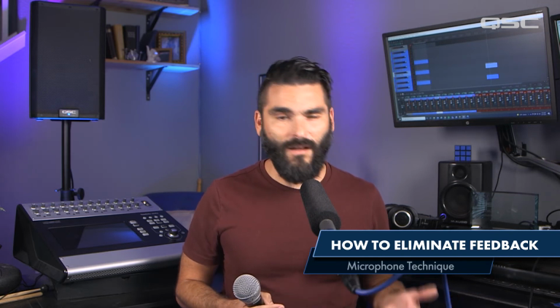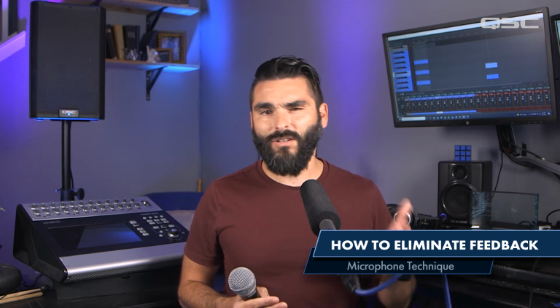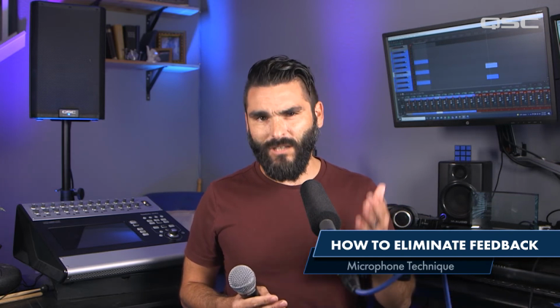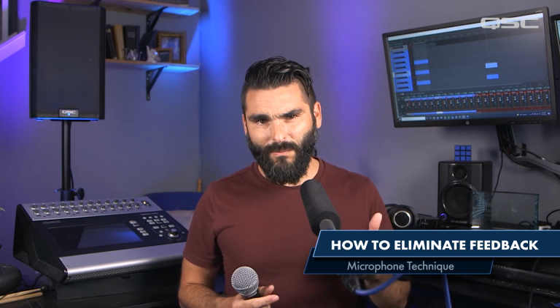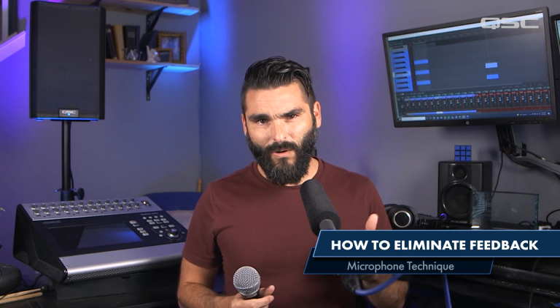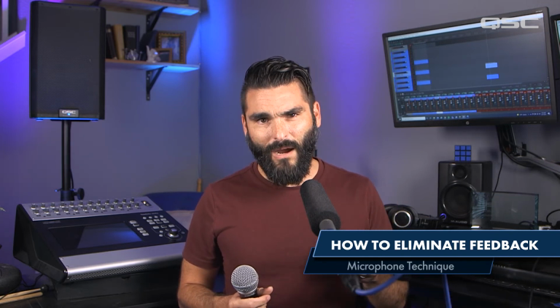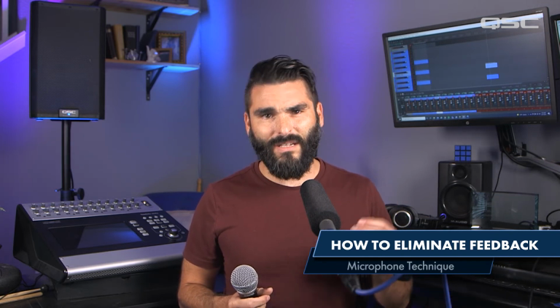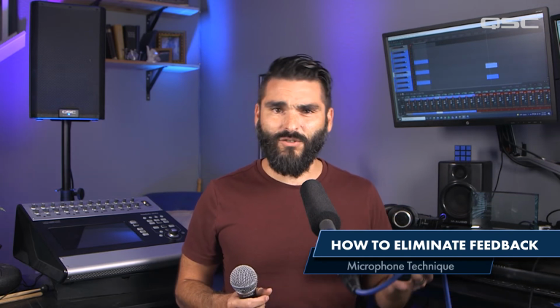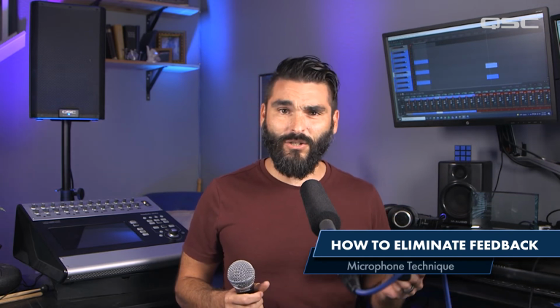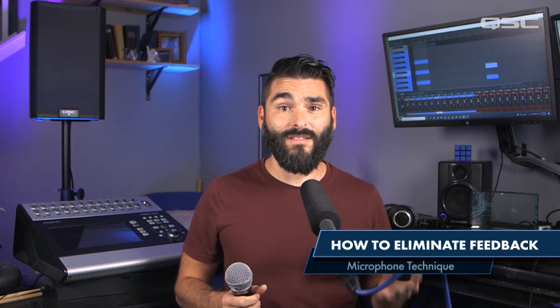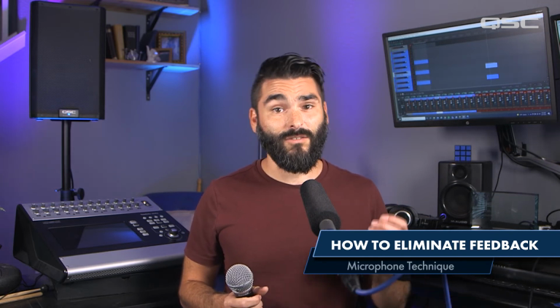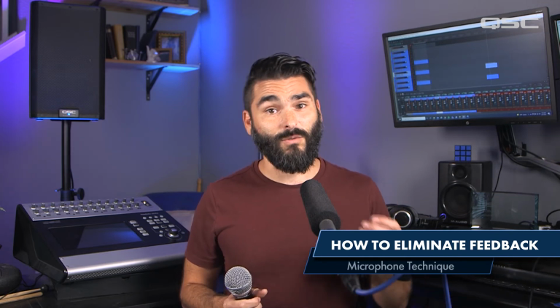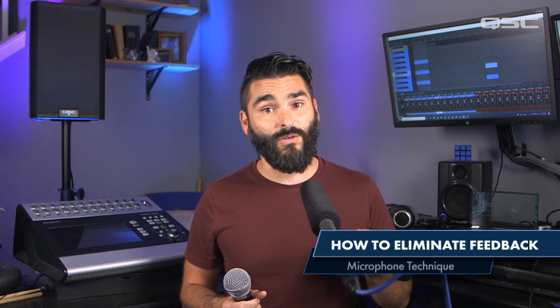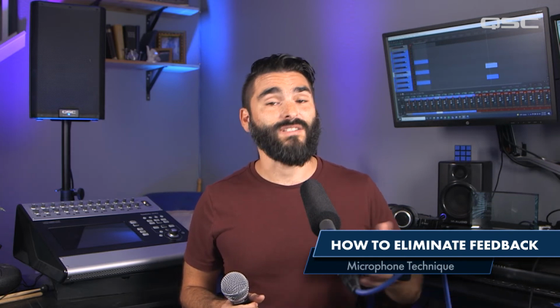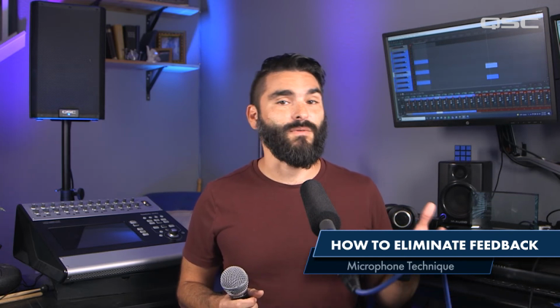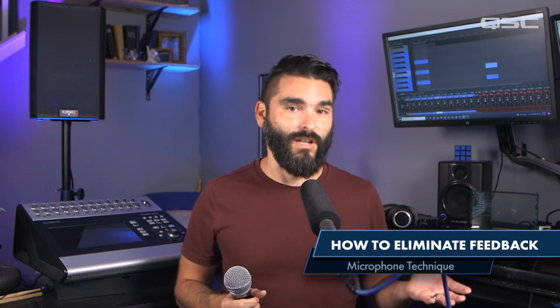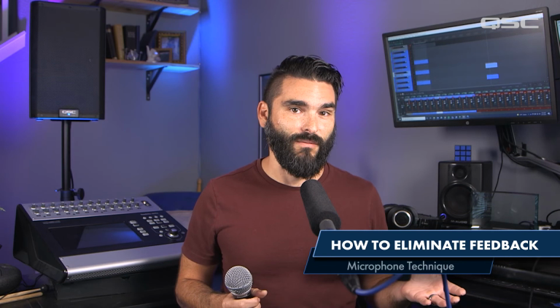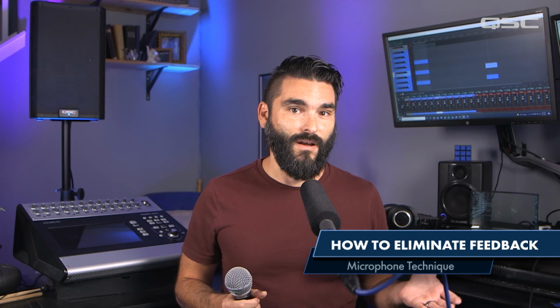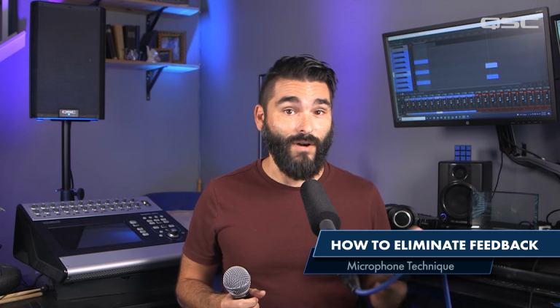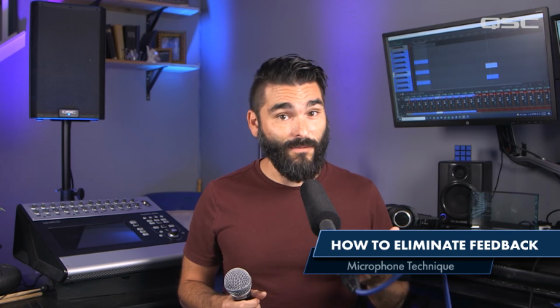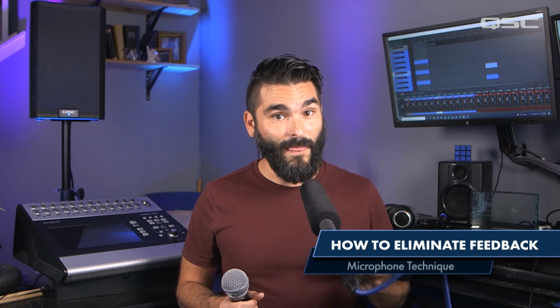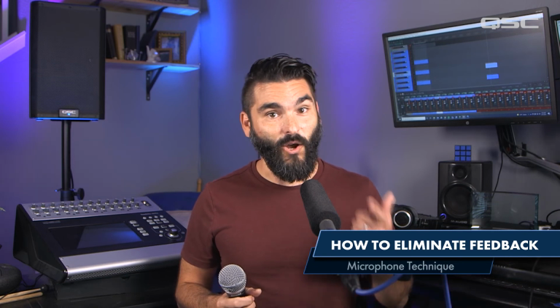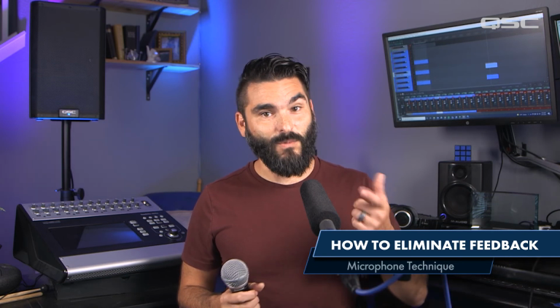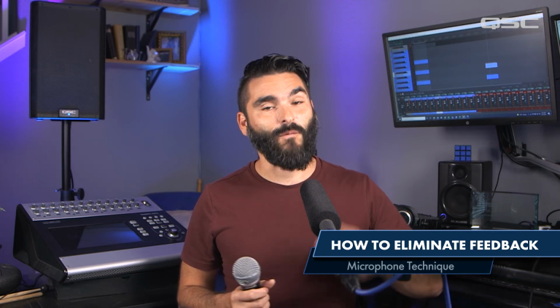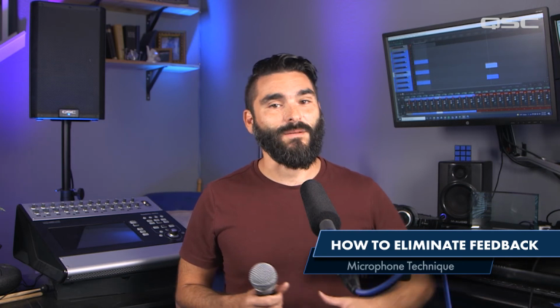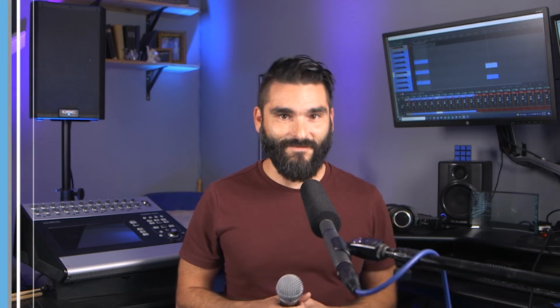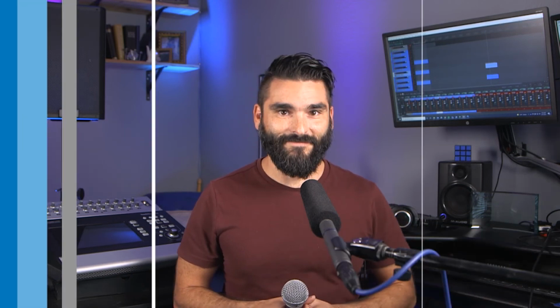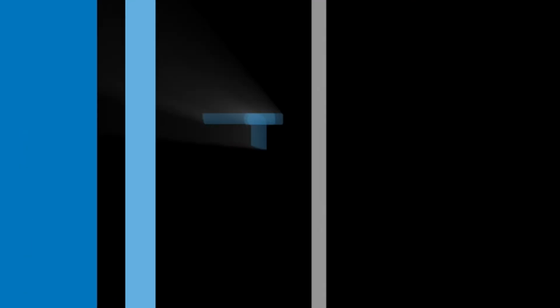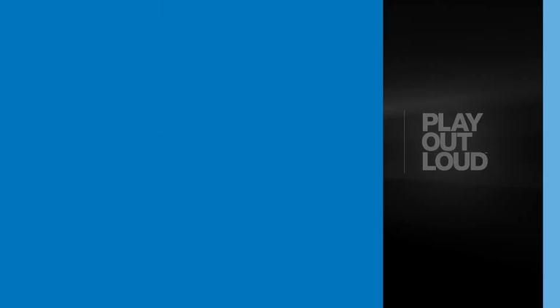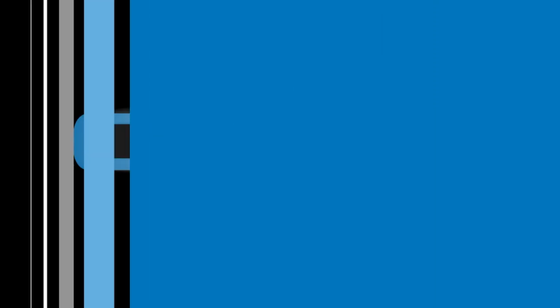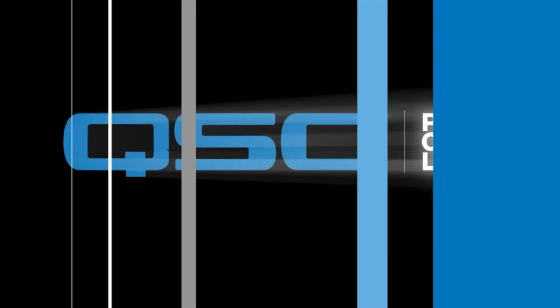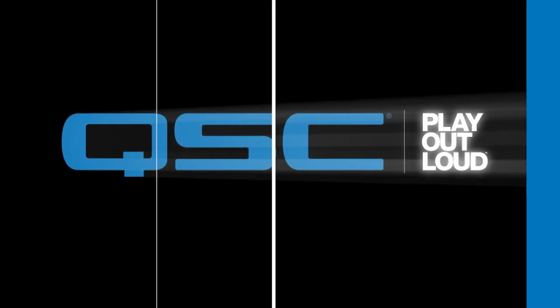I'll talk a little bit more about gain structure and signal to noise ratio in a separate video. For now, I hope these were helpful tips. Thank you.